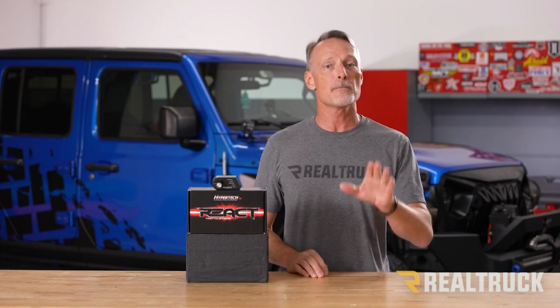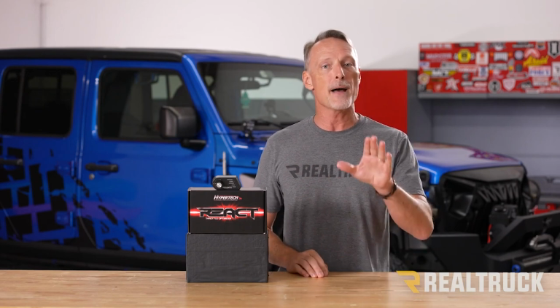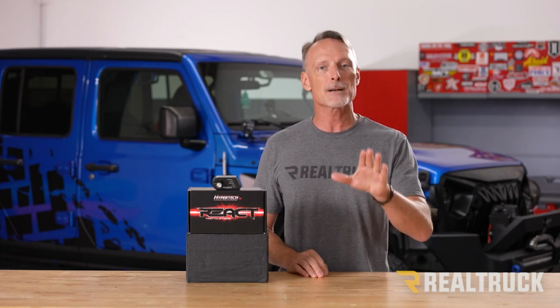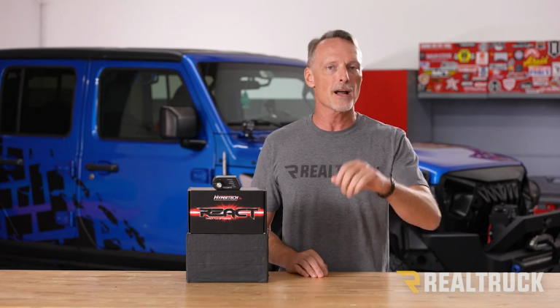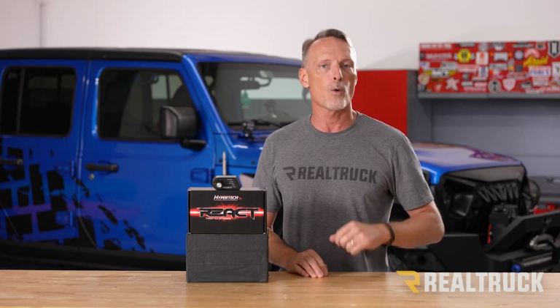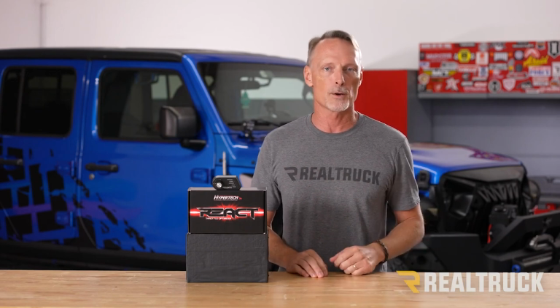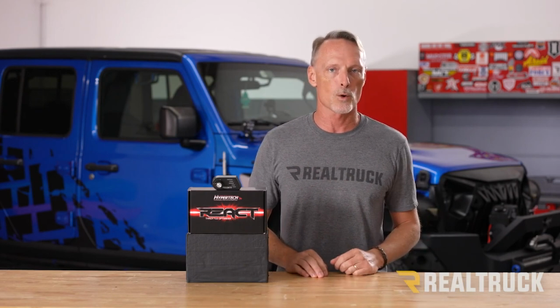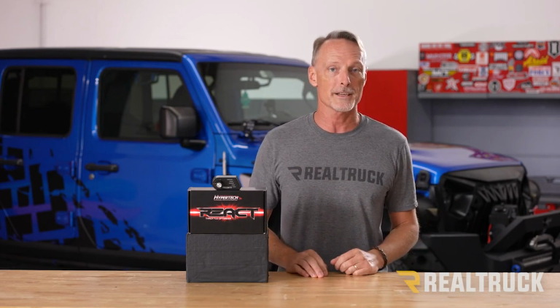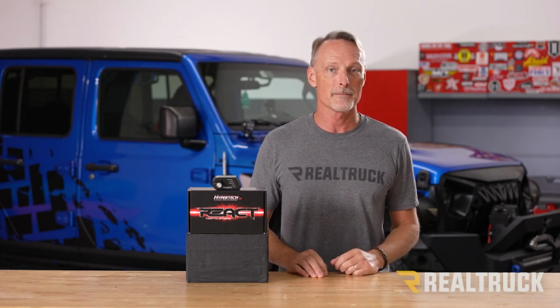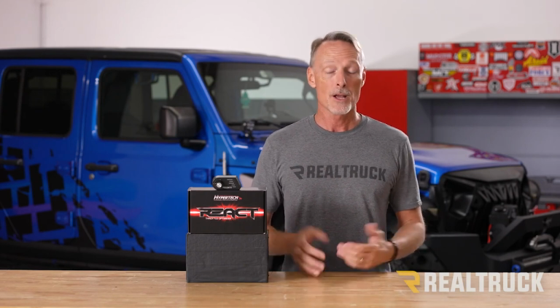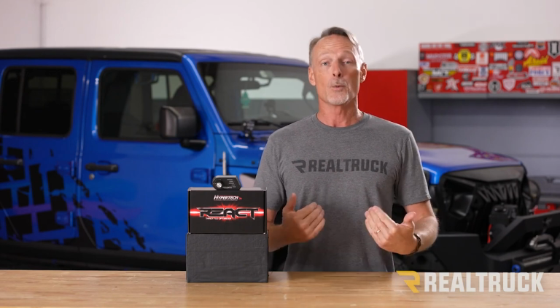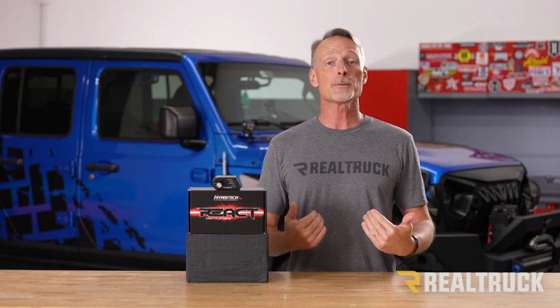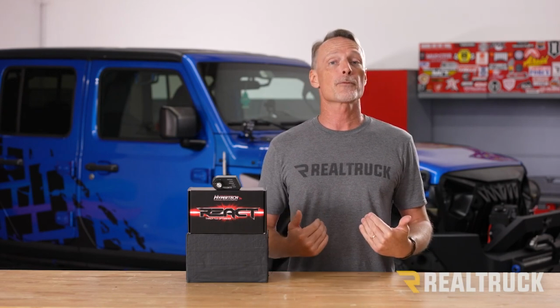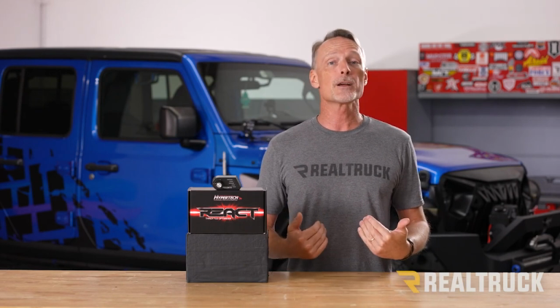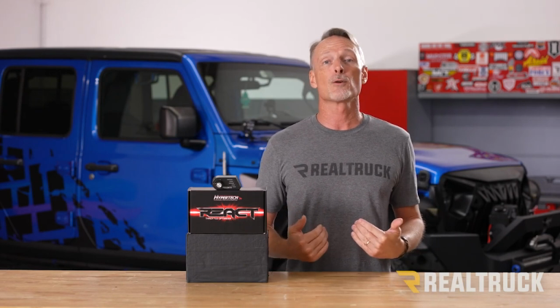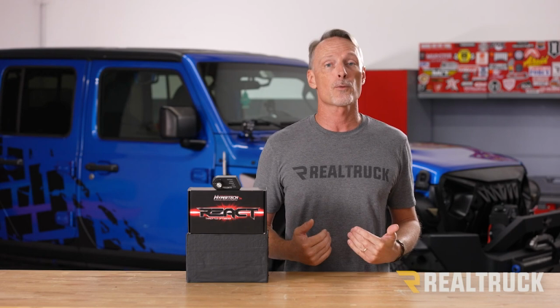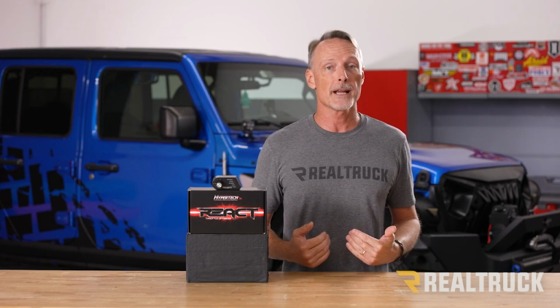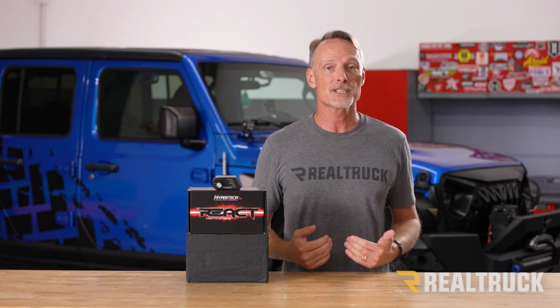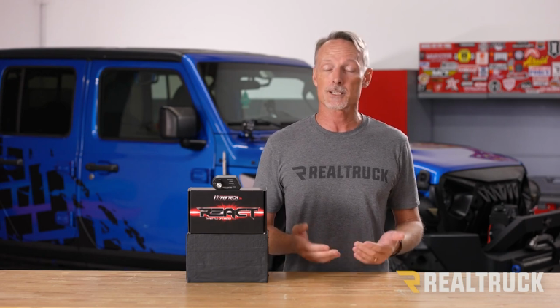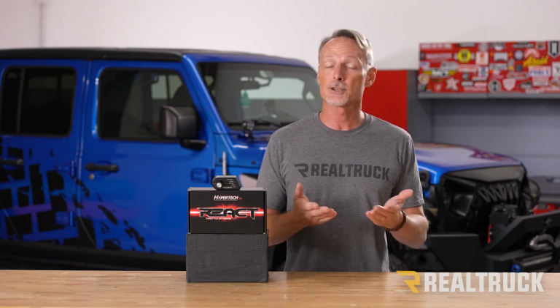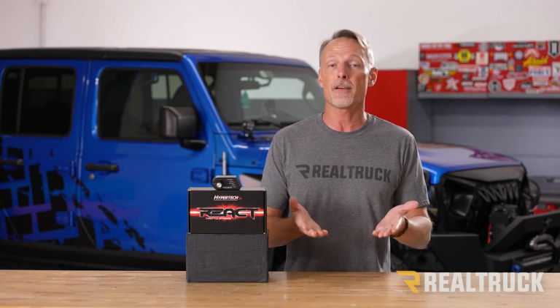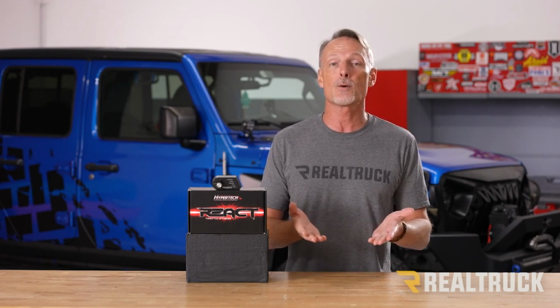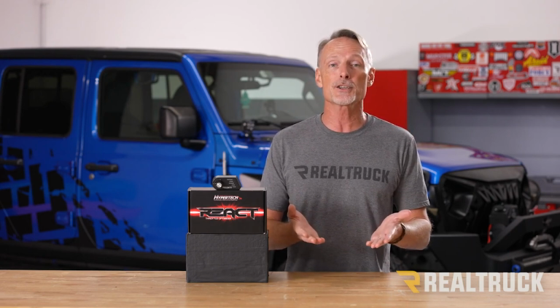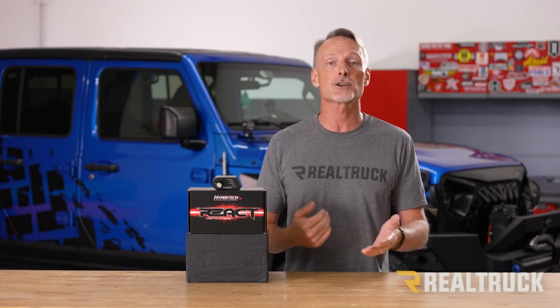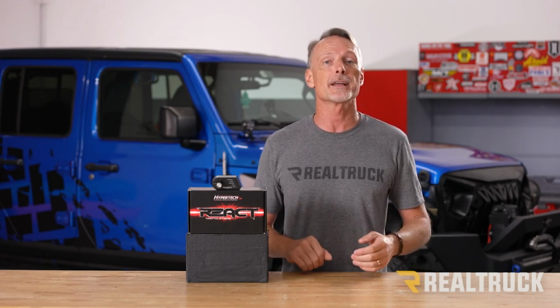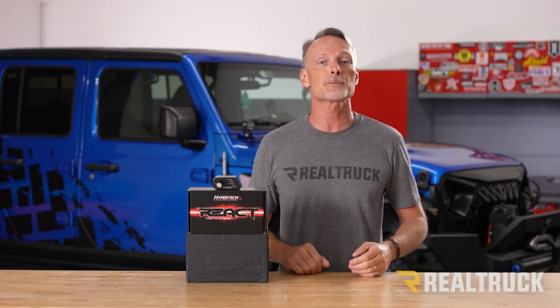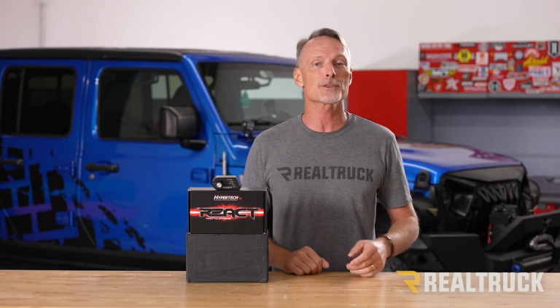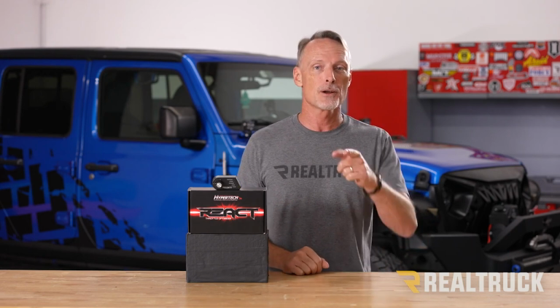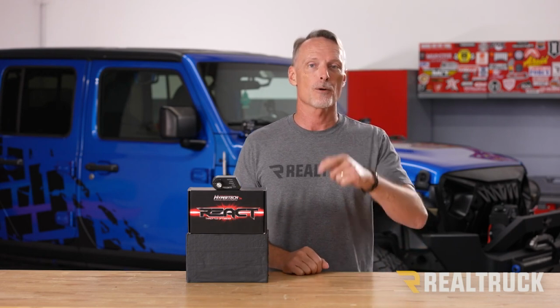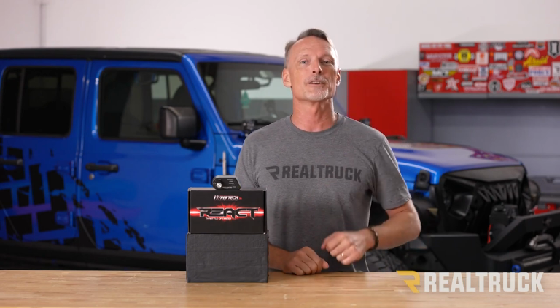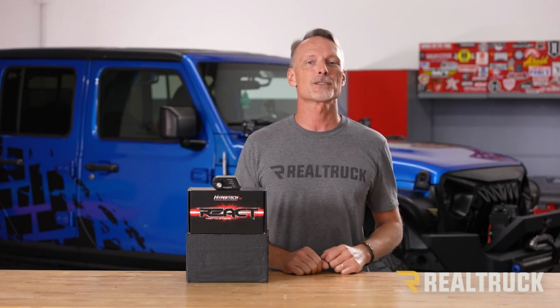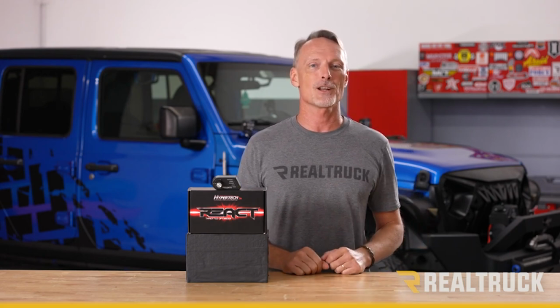The Hypertech React Throttle Optimizer is supported by their technical staff and backed by a one-year warranty. We ship it for free to the lower 48 states. If you have any questions, call the experts or visit us online.